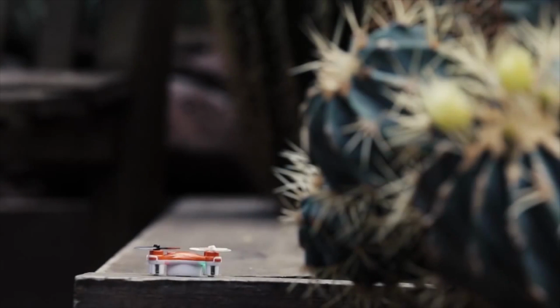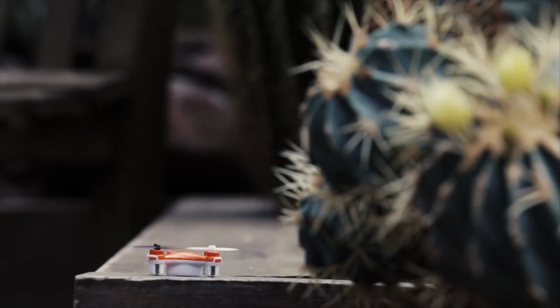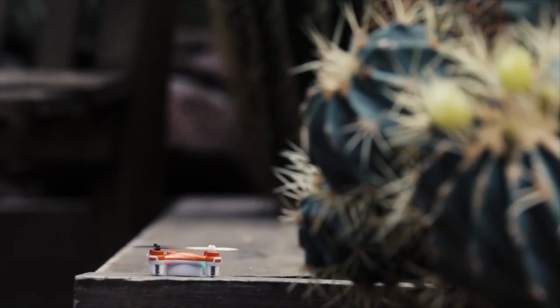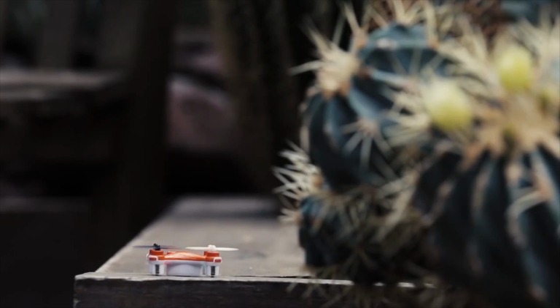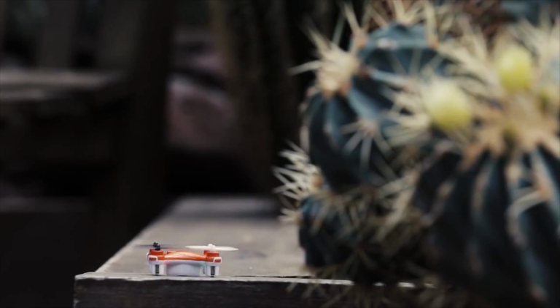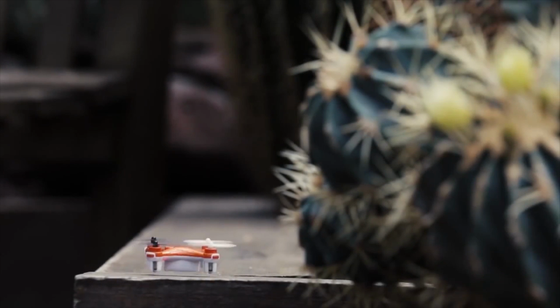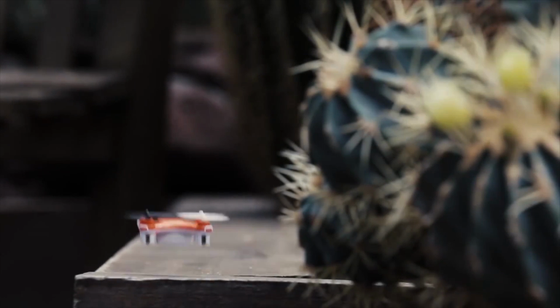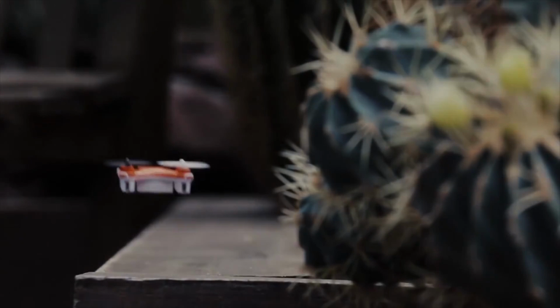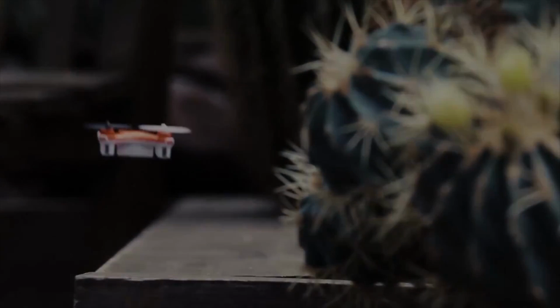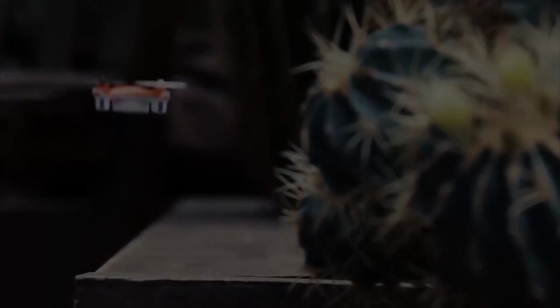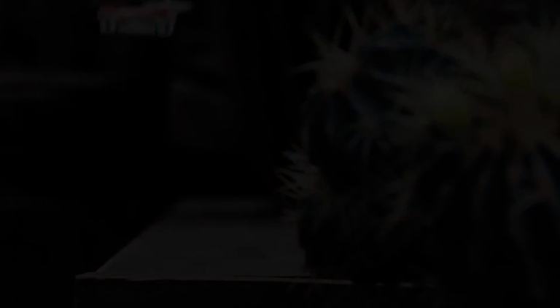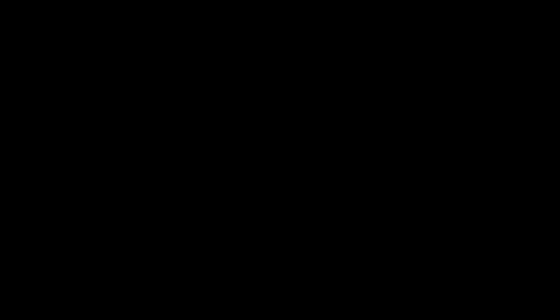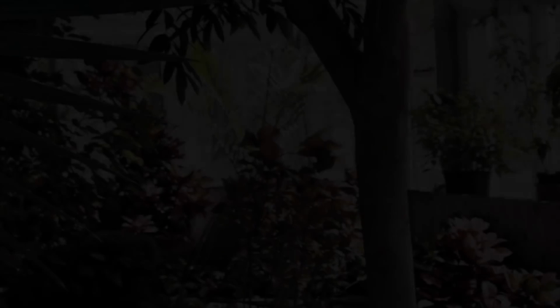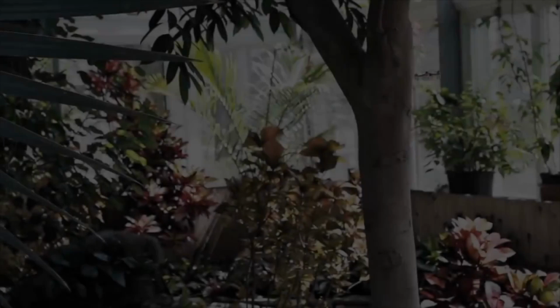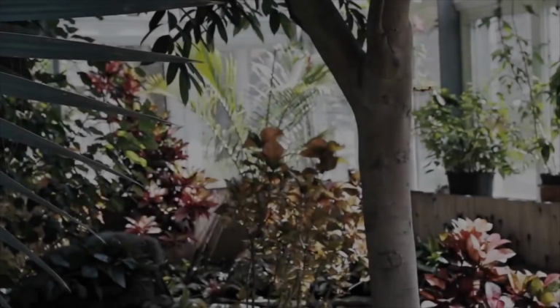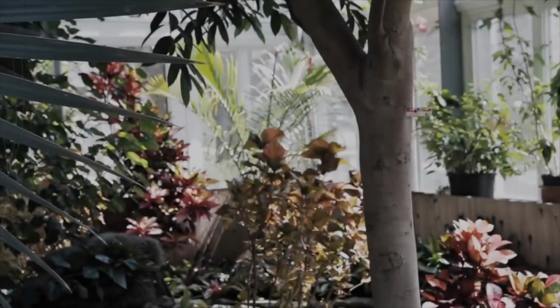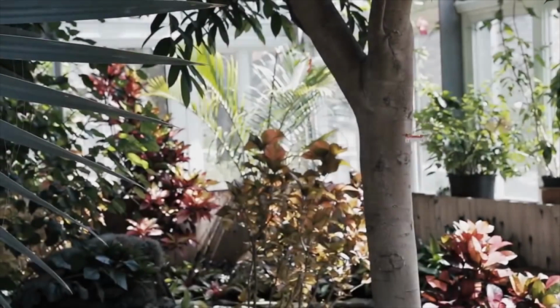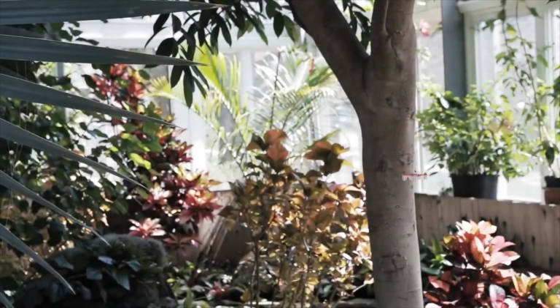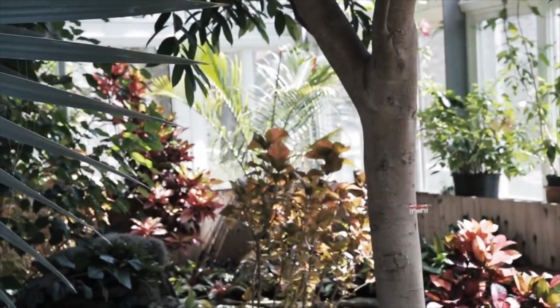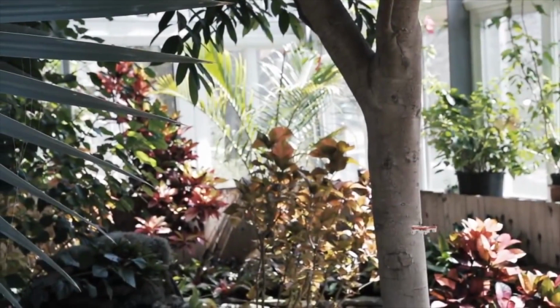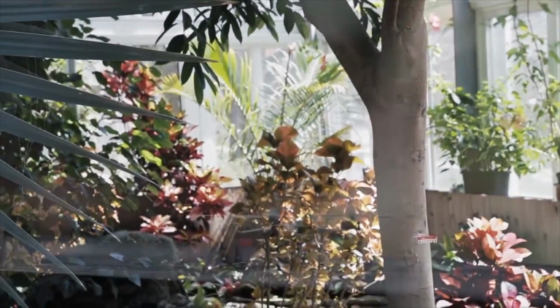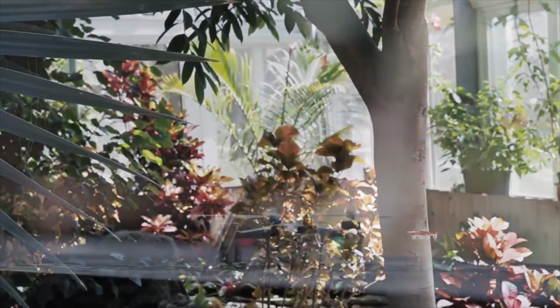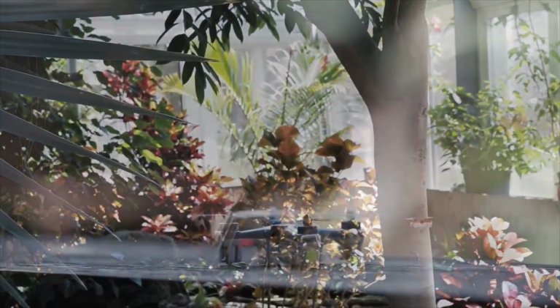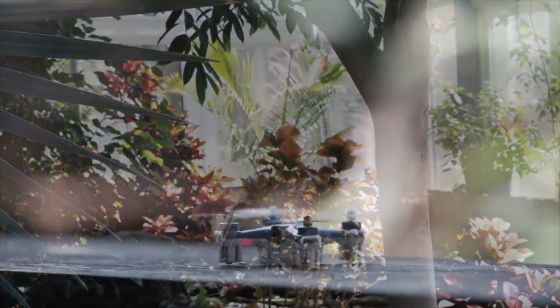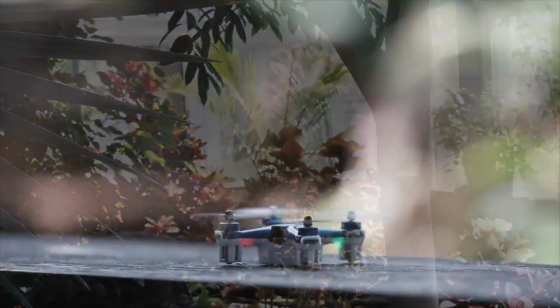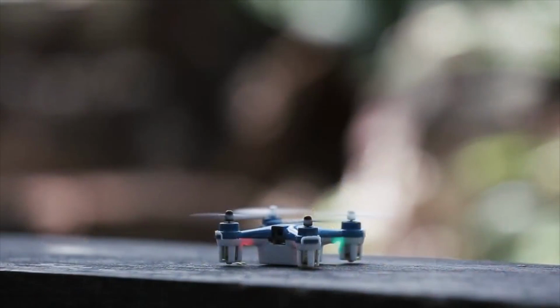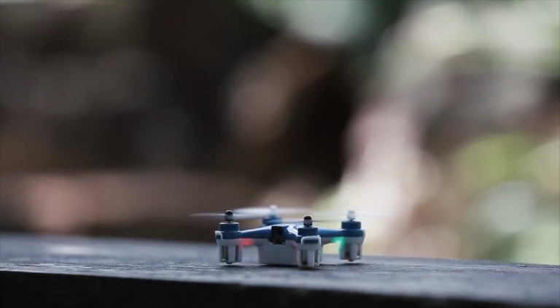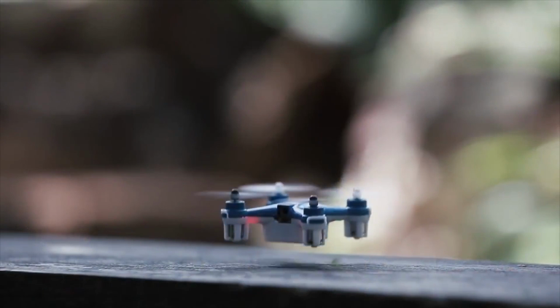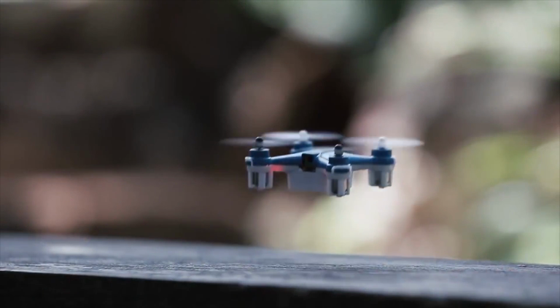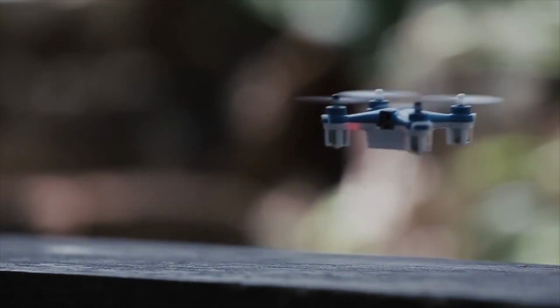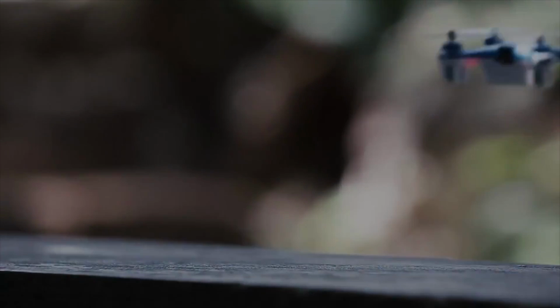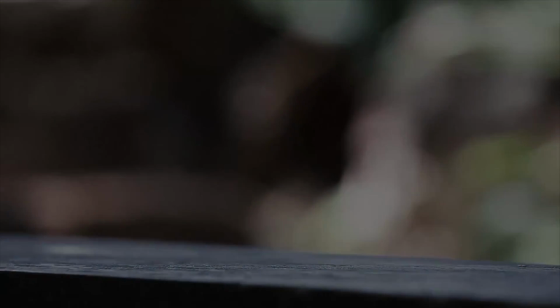That said, the drone itself can fly for a good 15 minutes before it needs to be recharged, and at that point you'll actually need to let it charge for a bit.